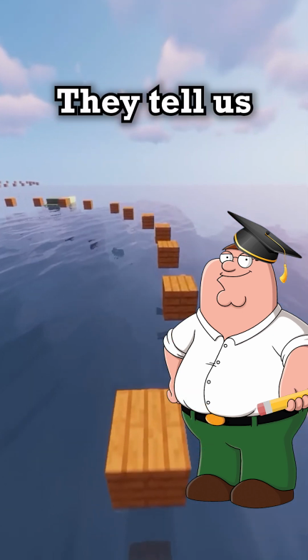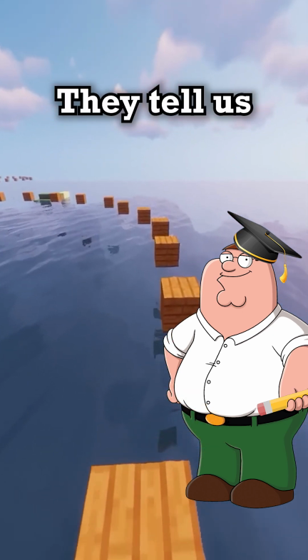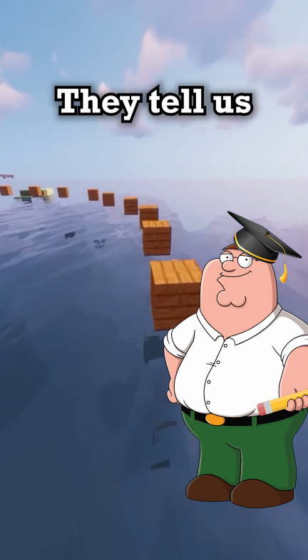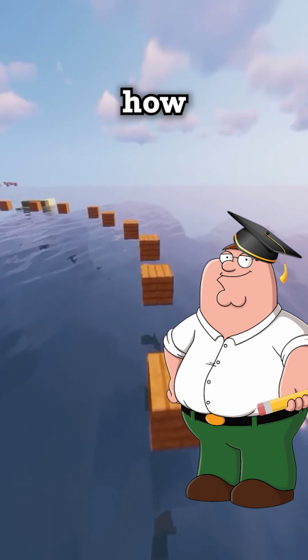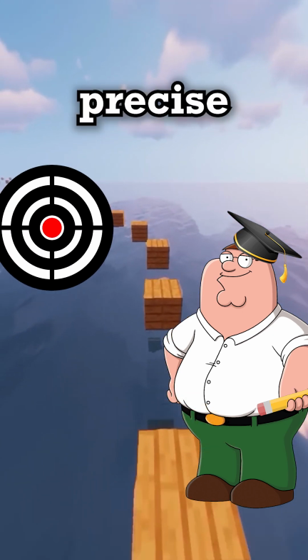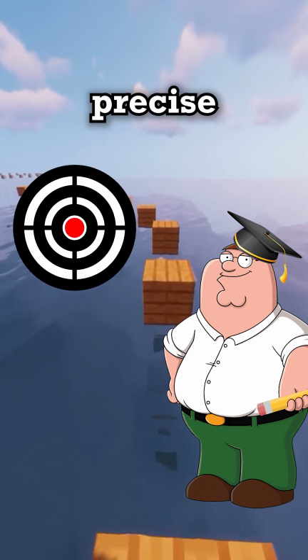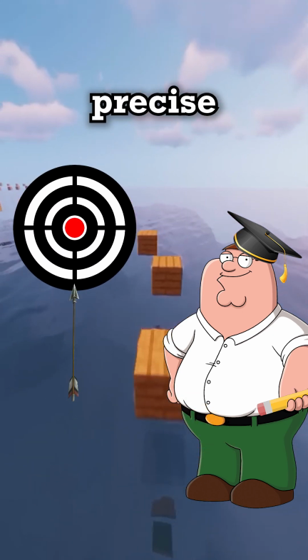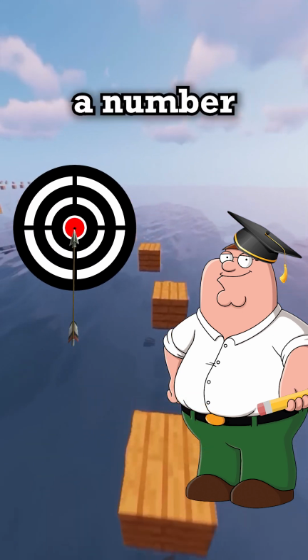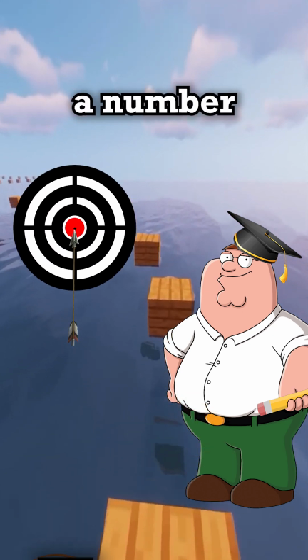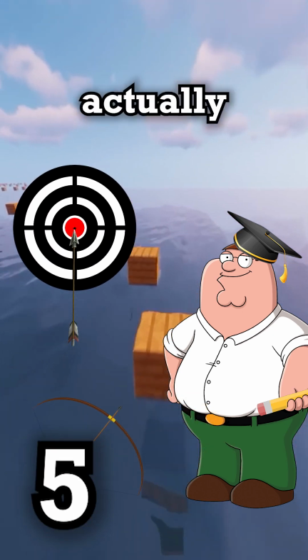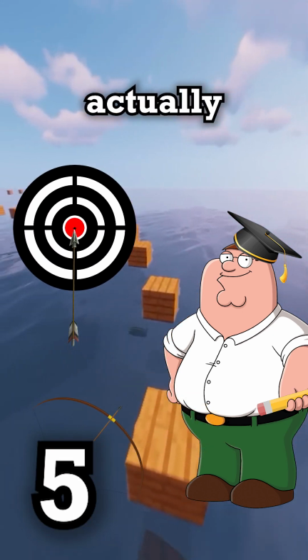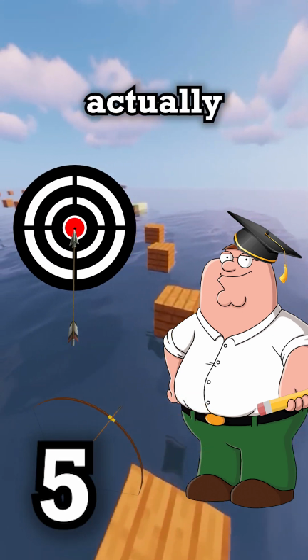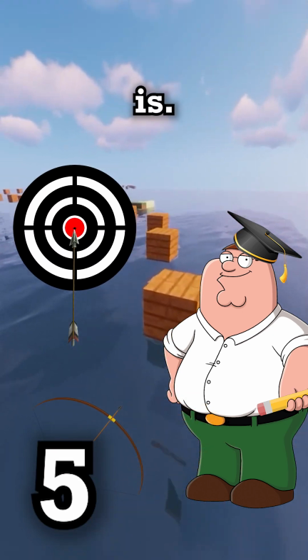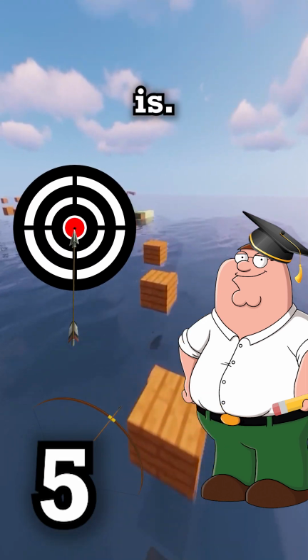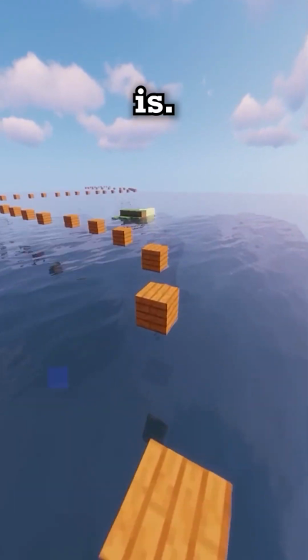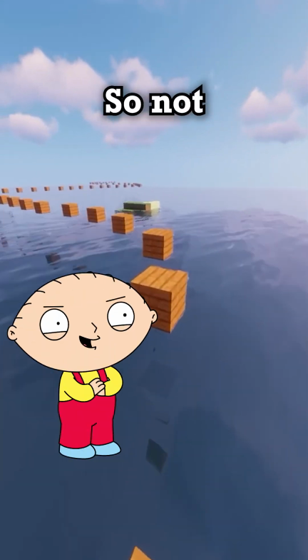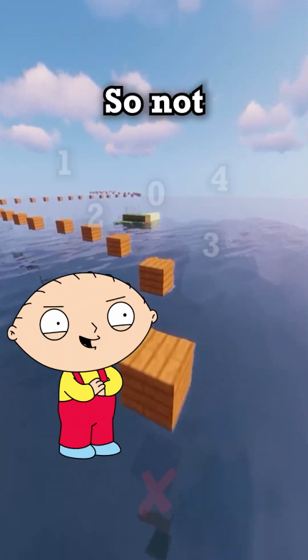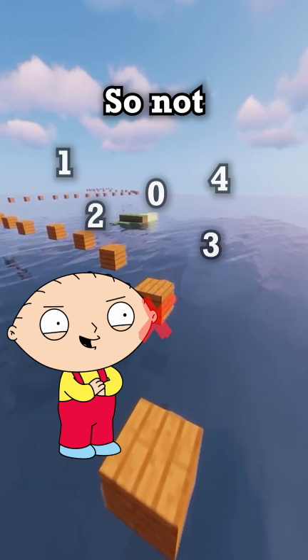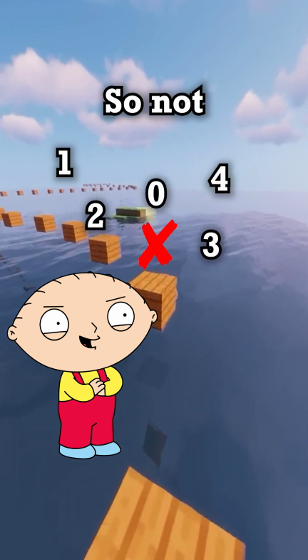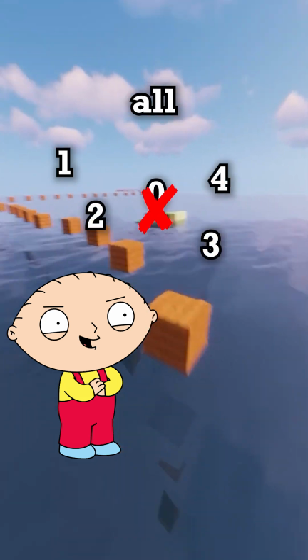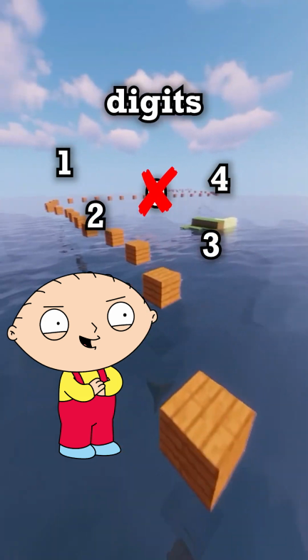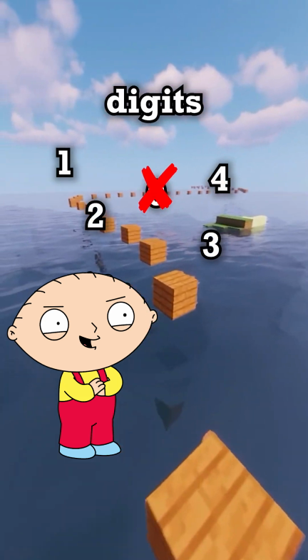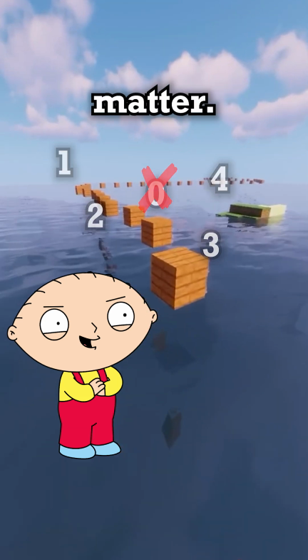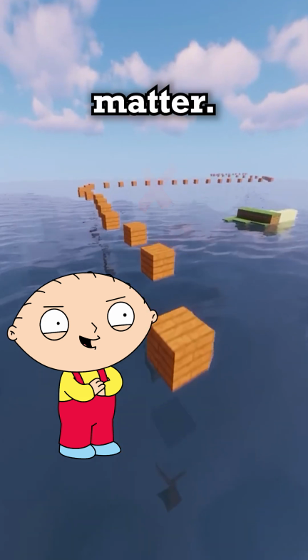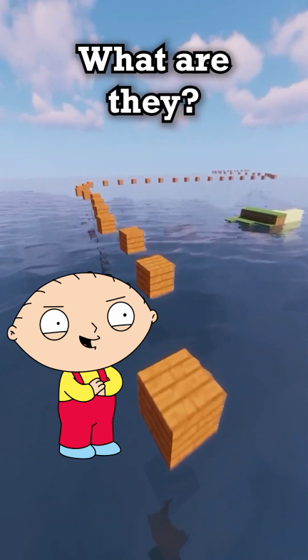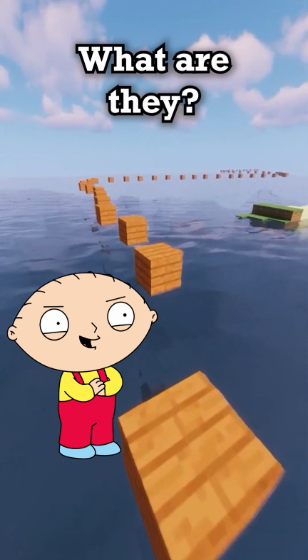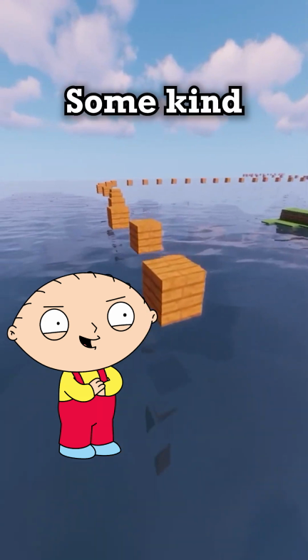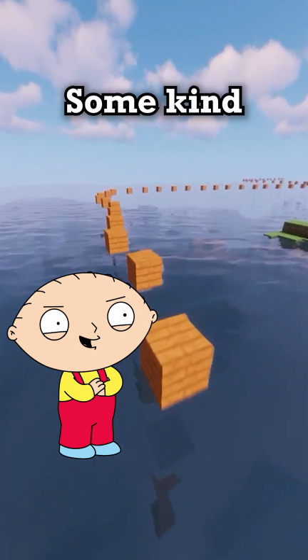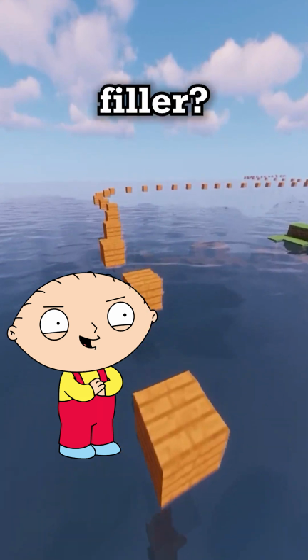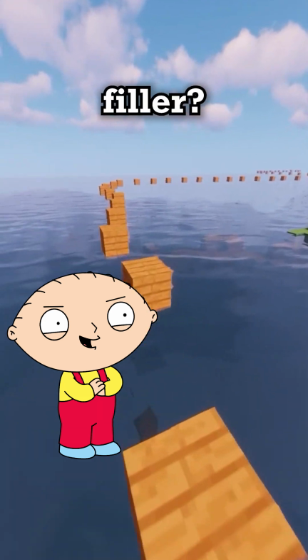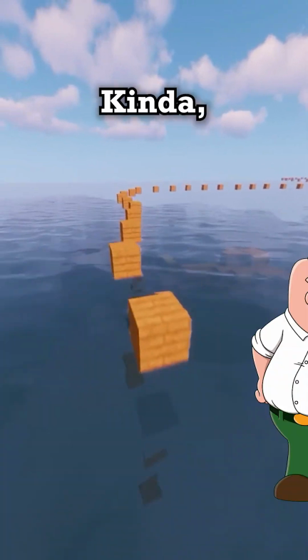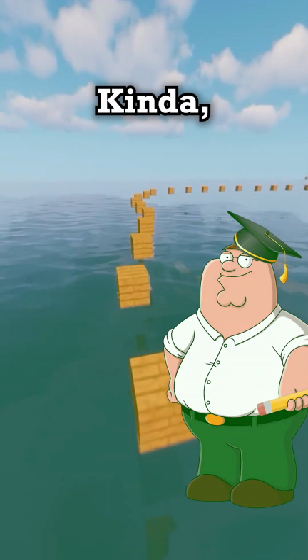They tell us how precise a number actually is. So, not all digits matter? Are they some kind of filler? Kinda.